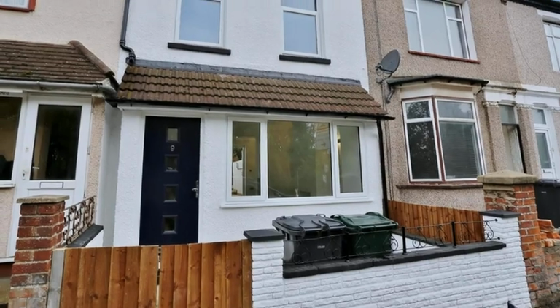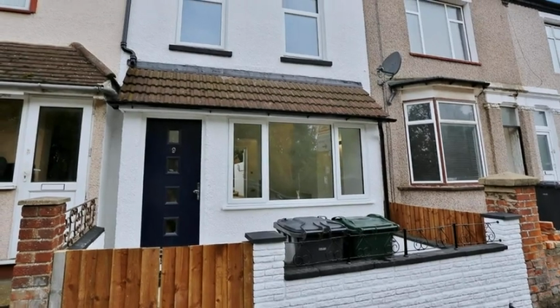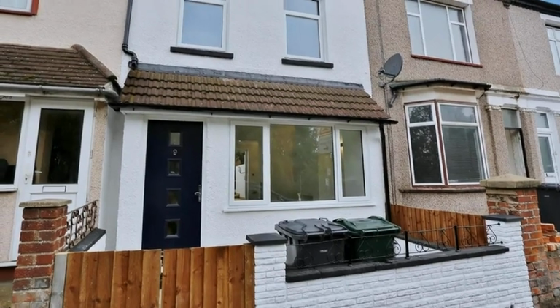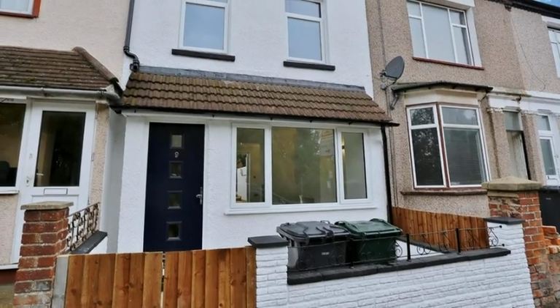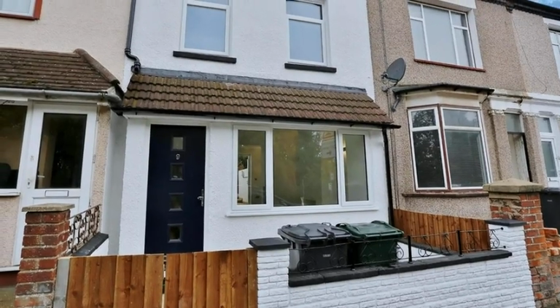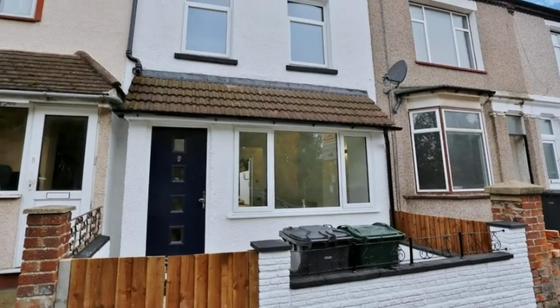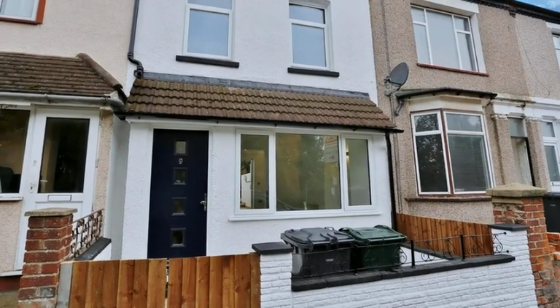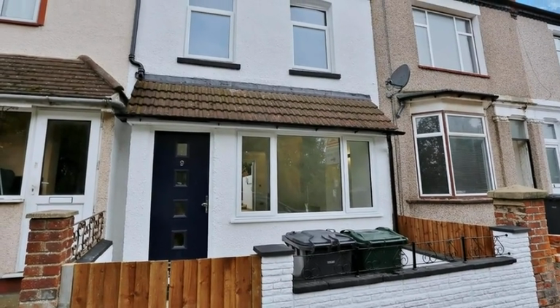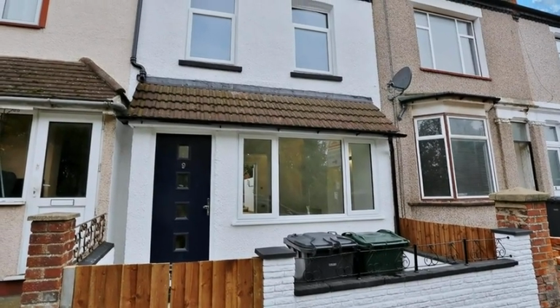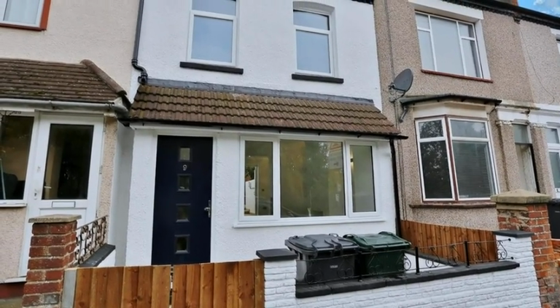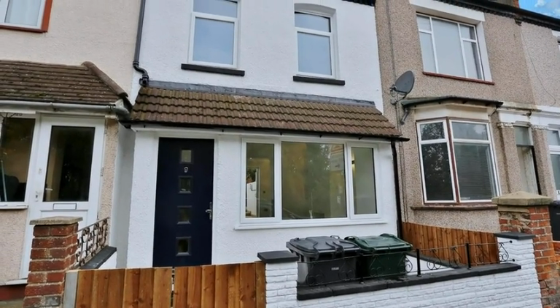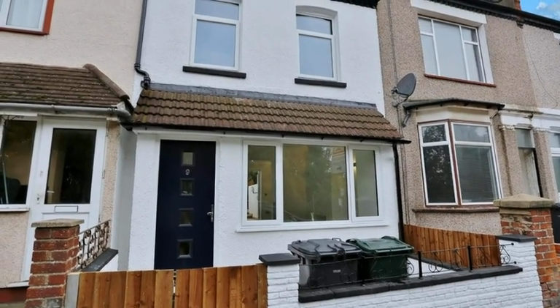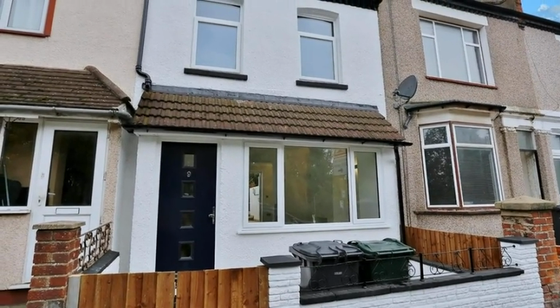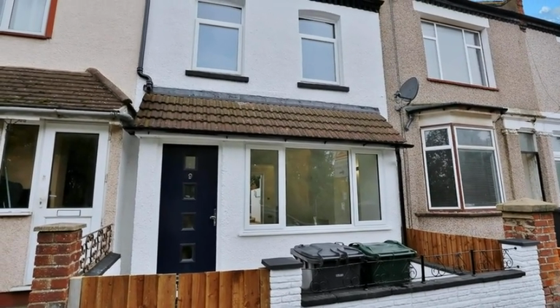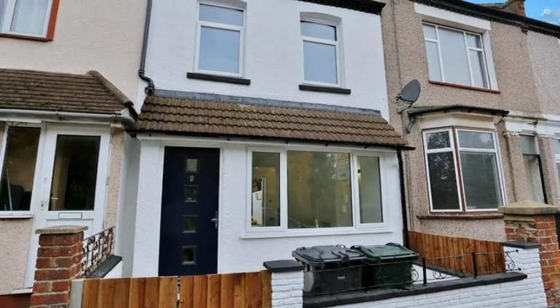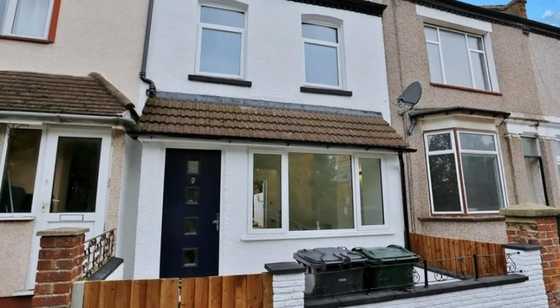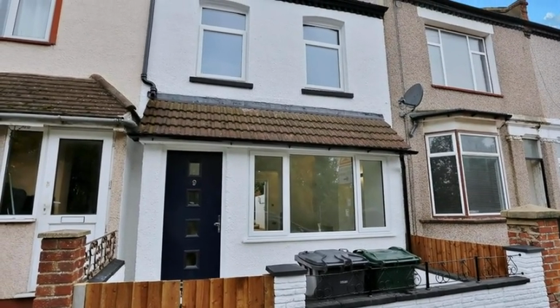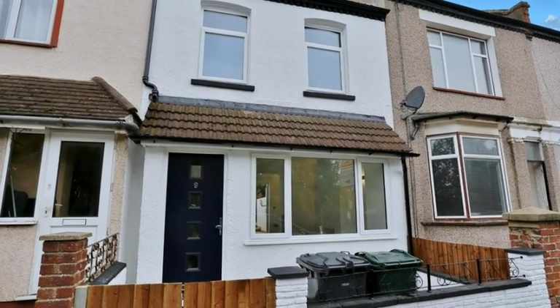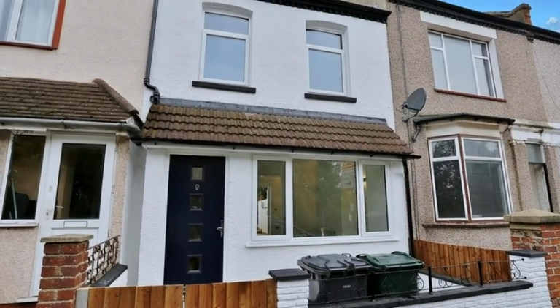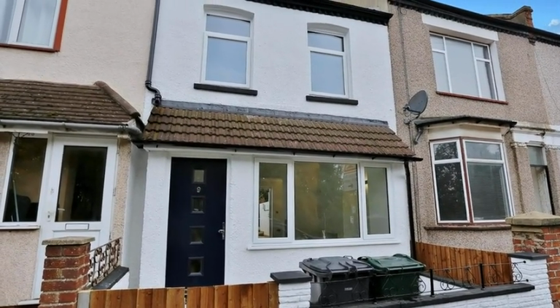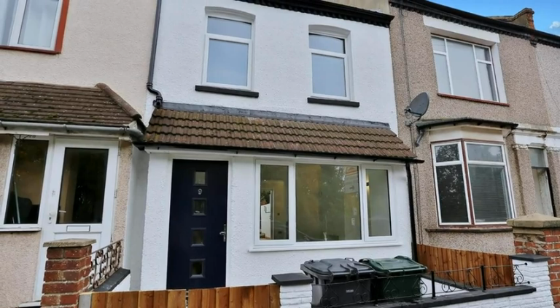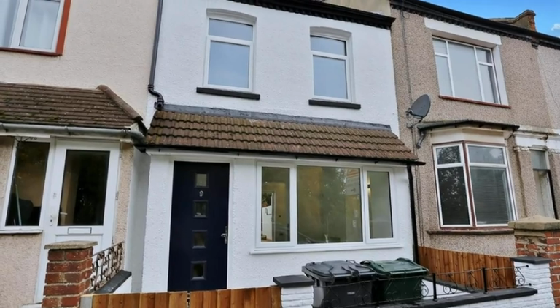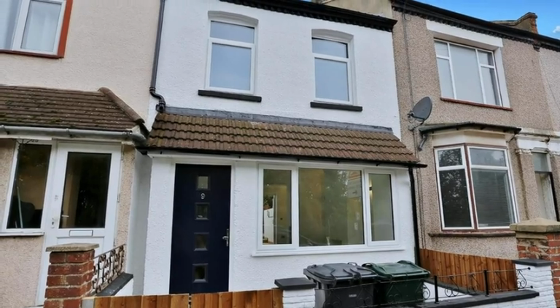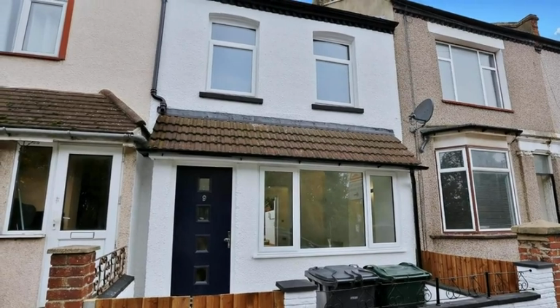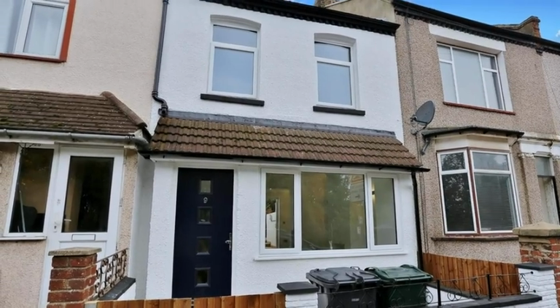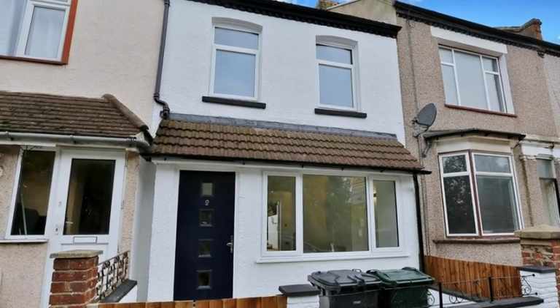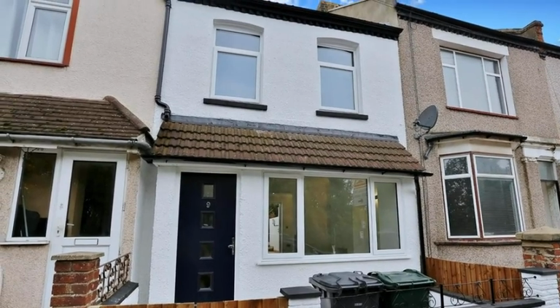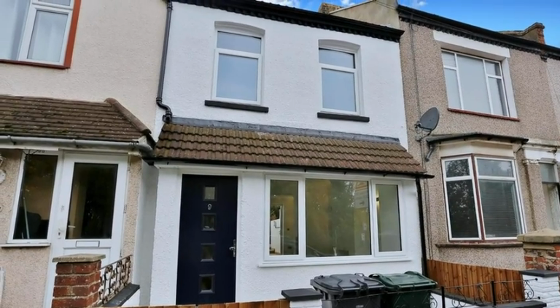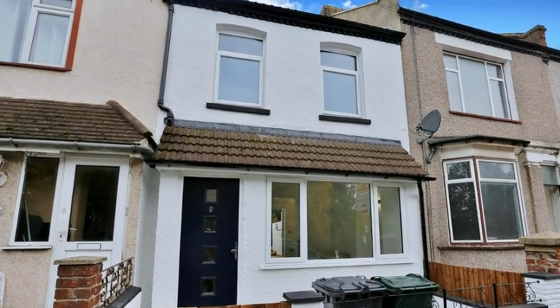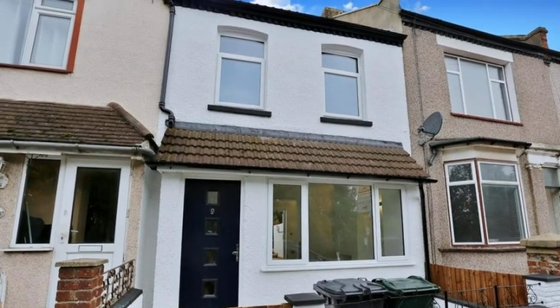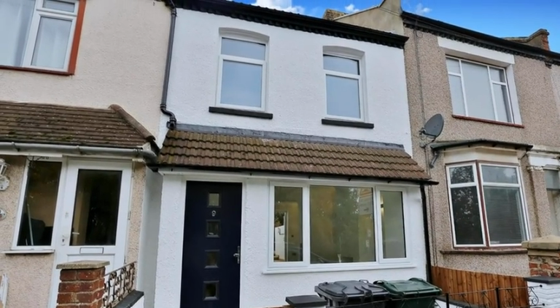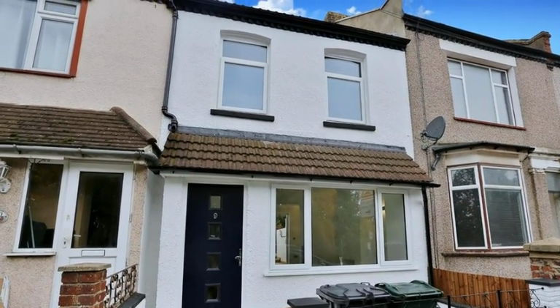This stunning four-bedroom Victorian Terrace House is situated in a salt-art location with allocated parking.